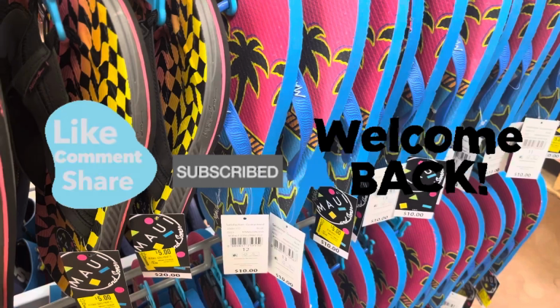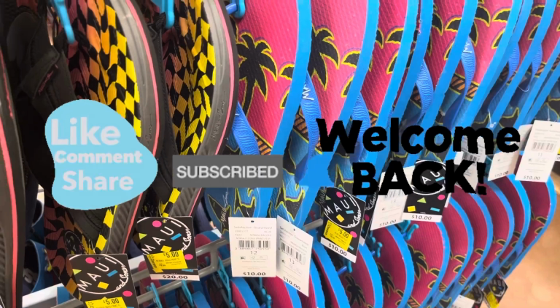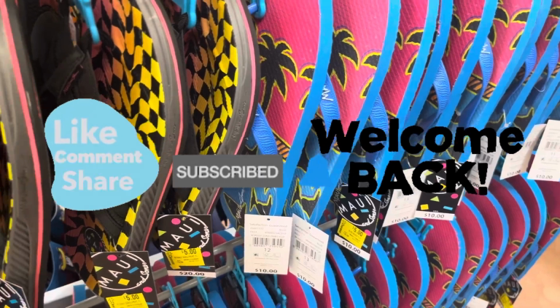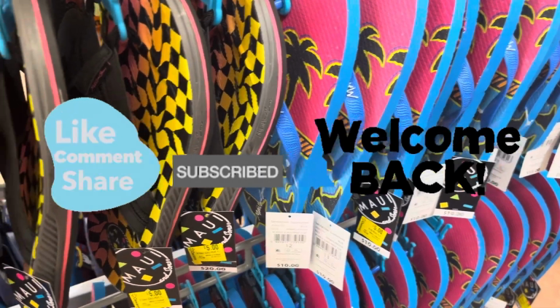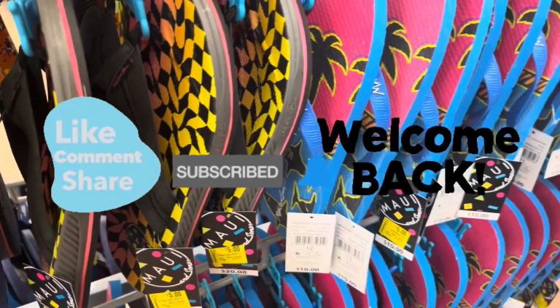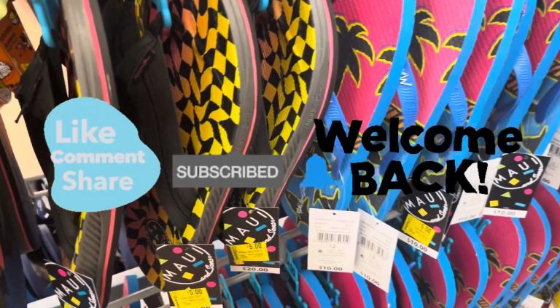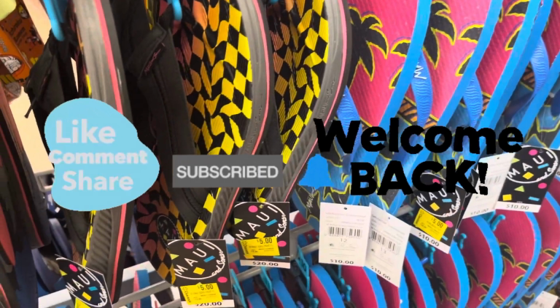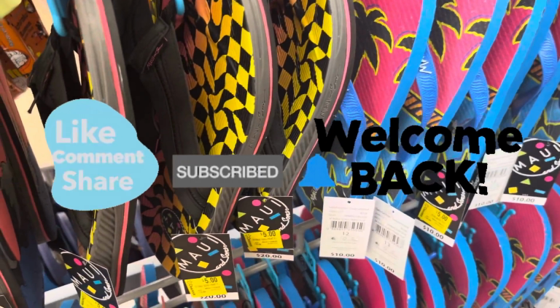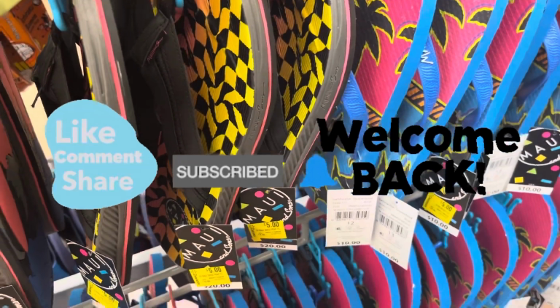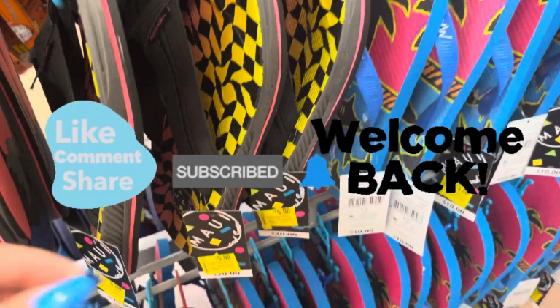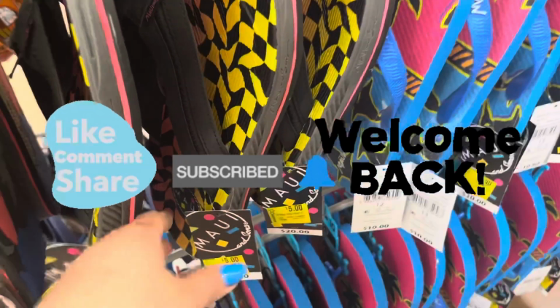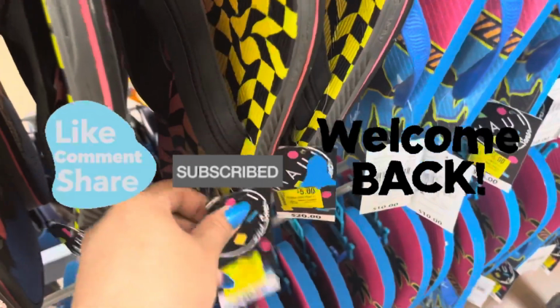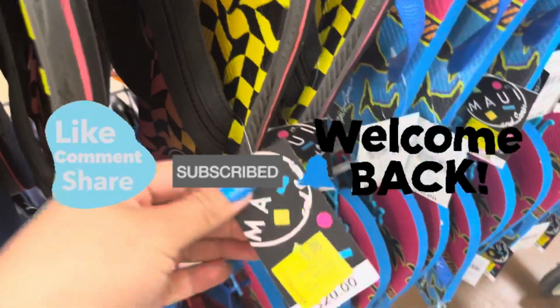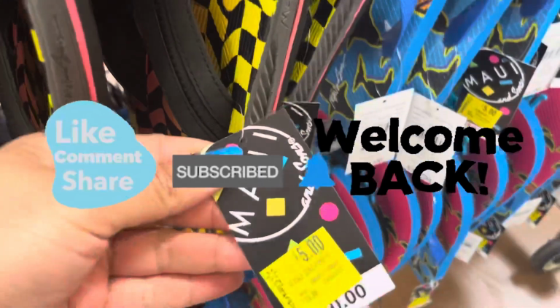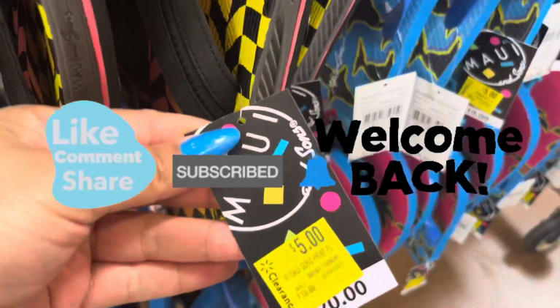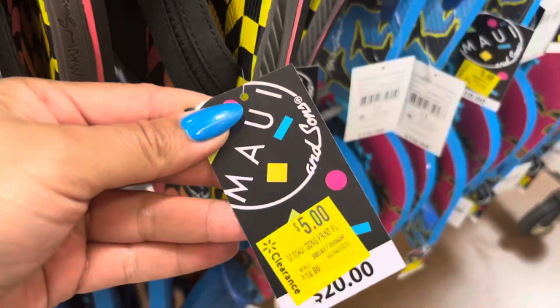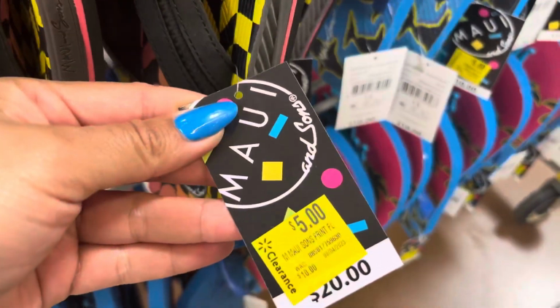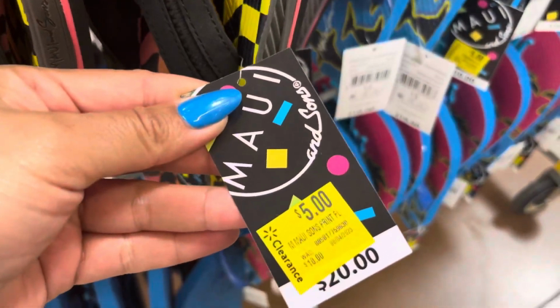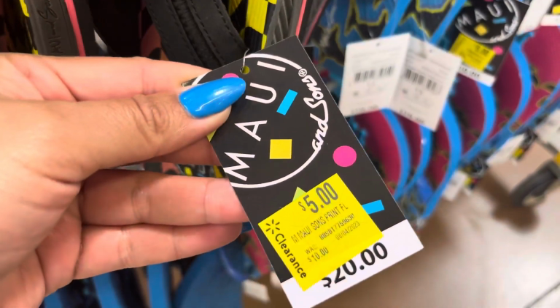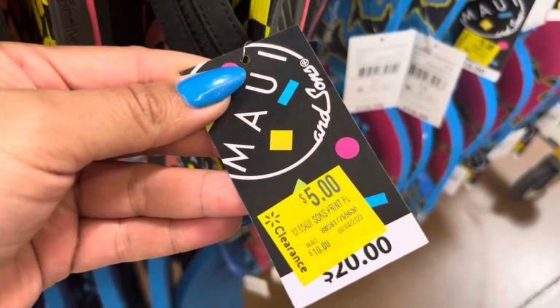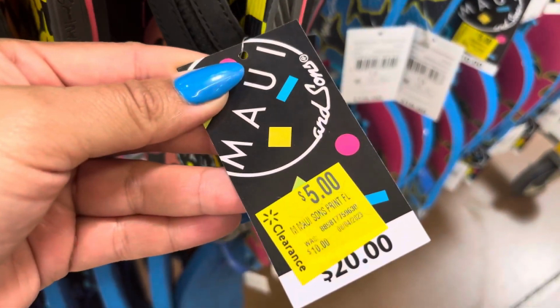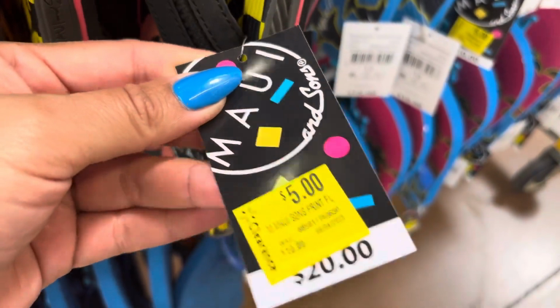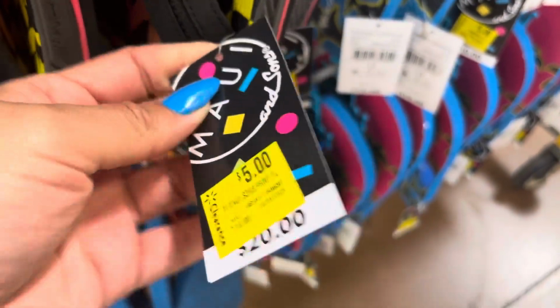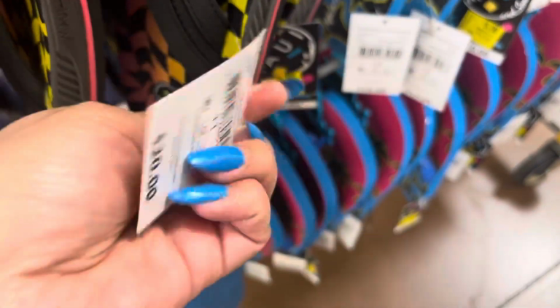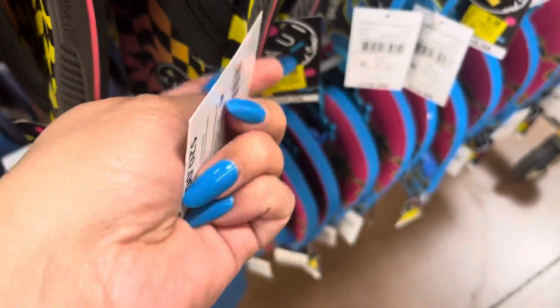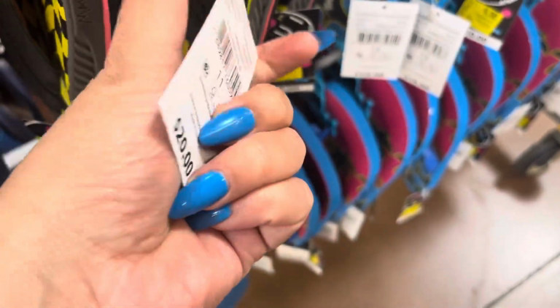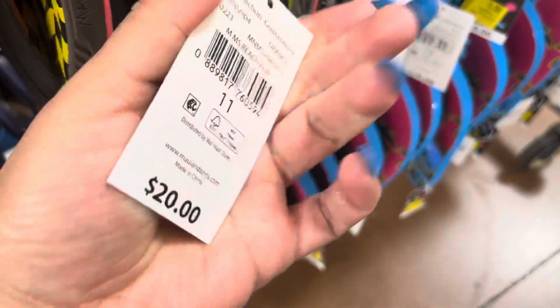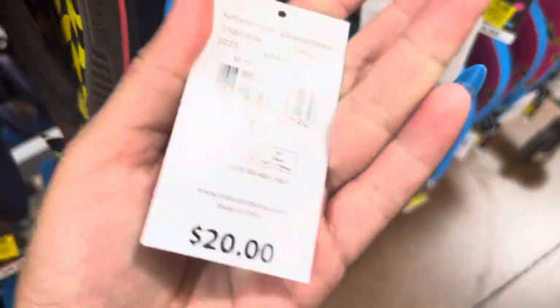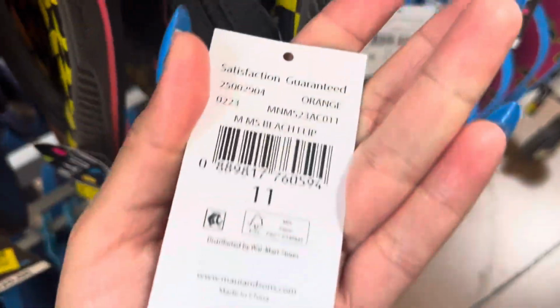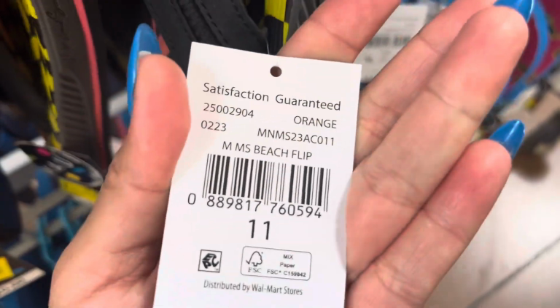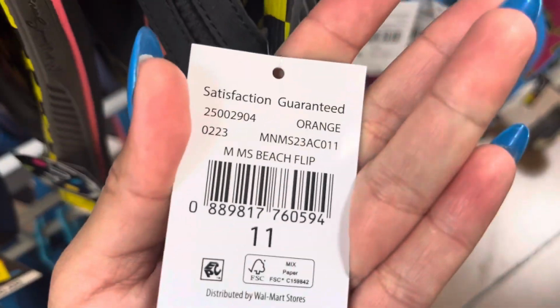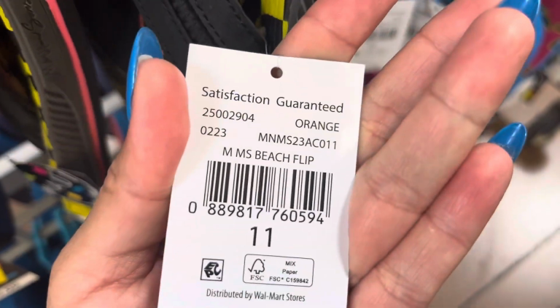Hello everyone, welcome back to a brand new video. I just walked in the store and they have these sandals out in the front.